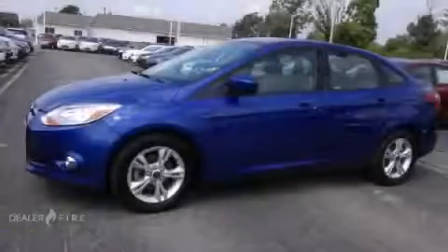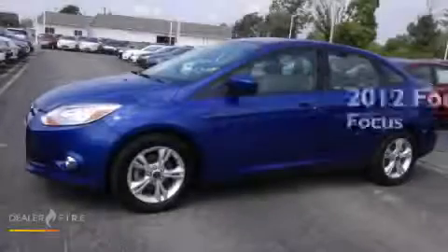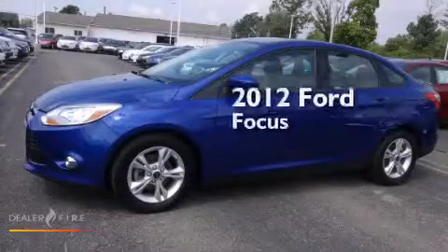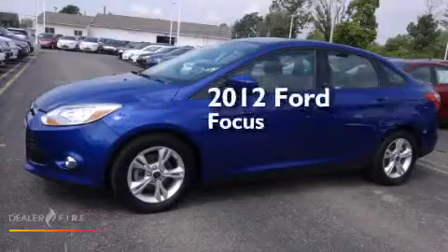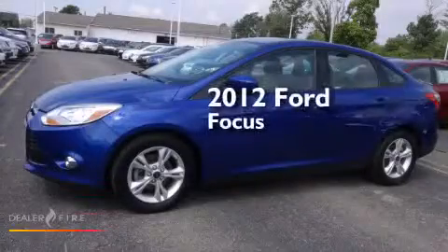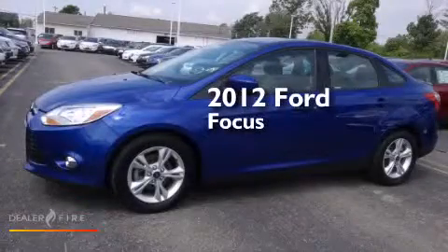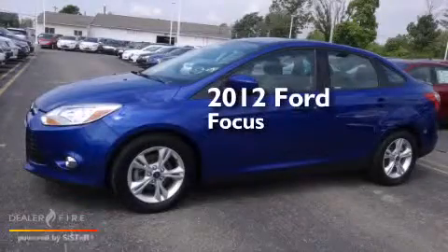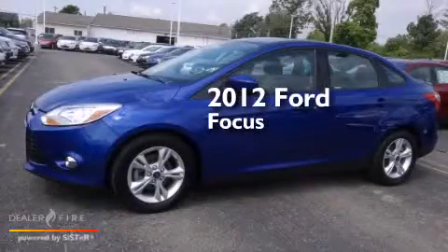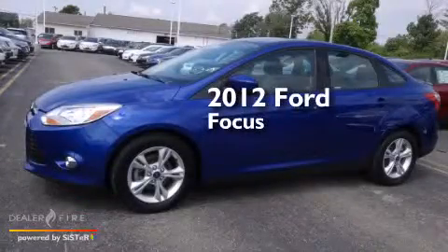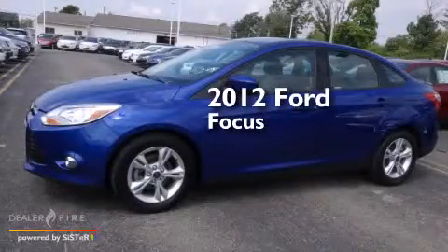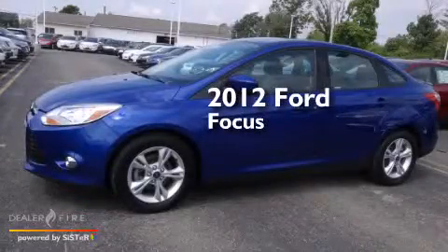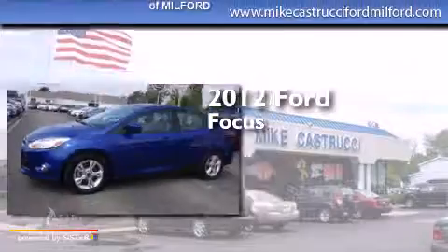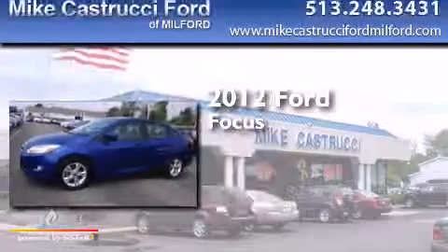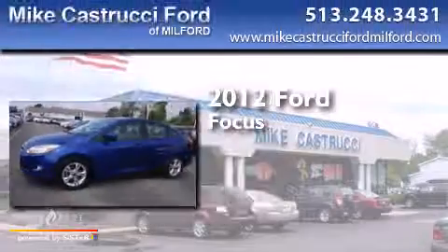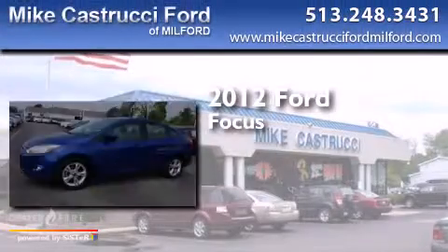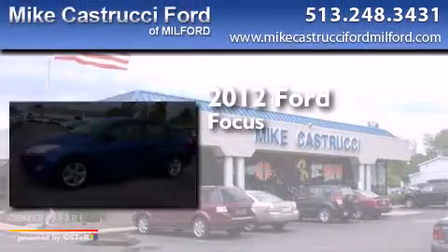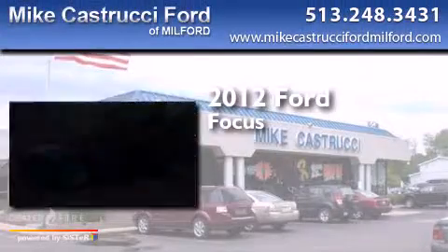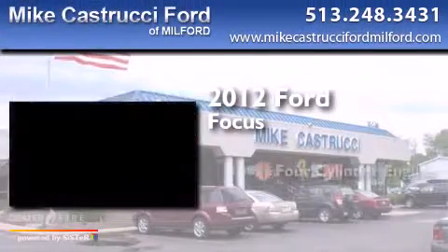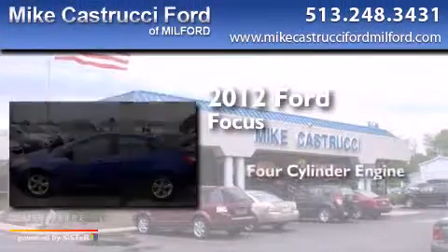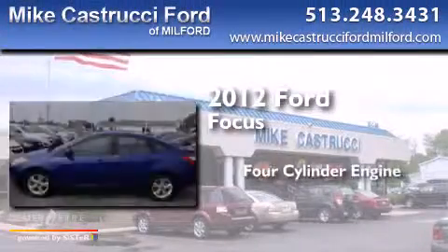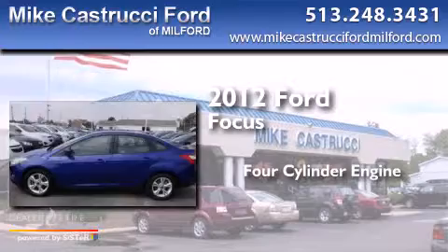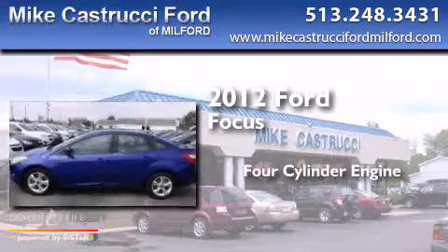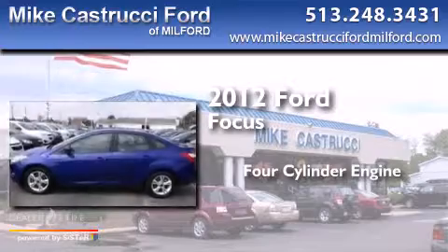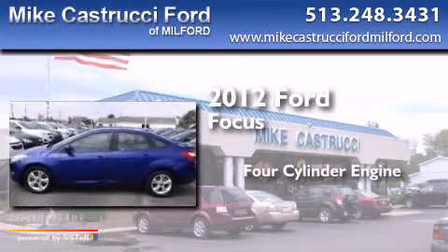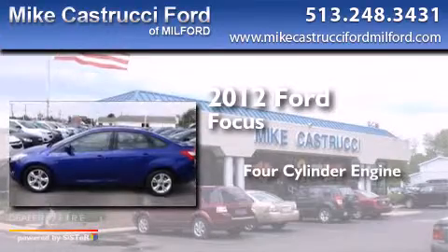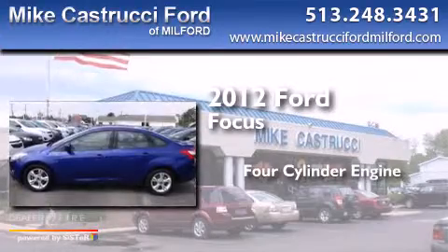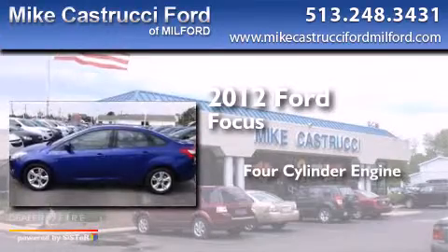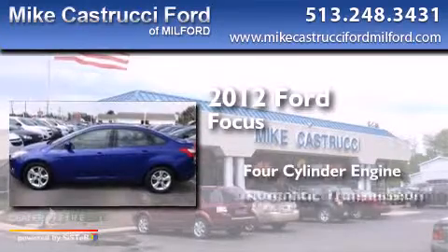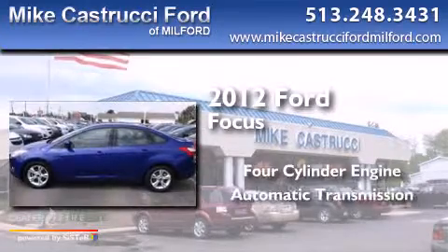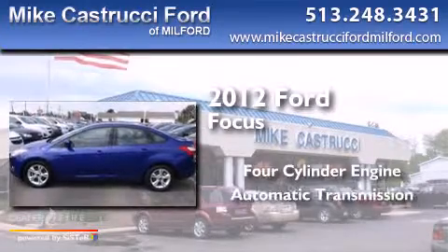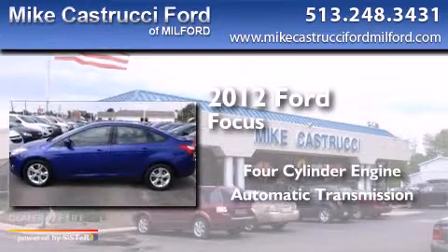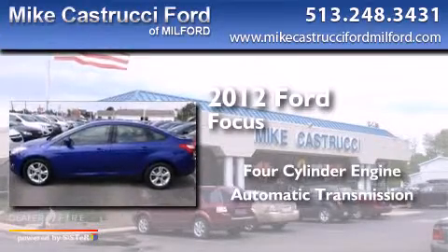This is a 2012 Ford Focus. It features a four-cylinder engine and an automatic transmission.